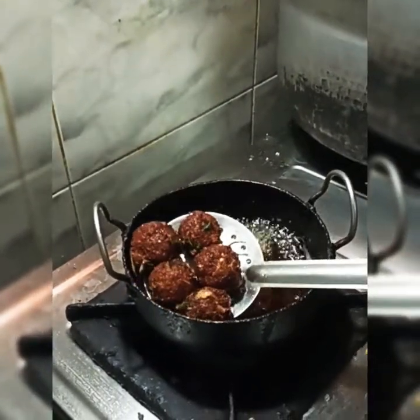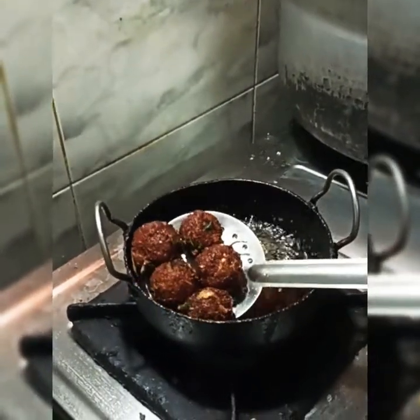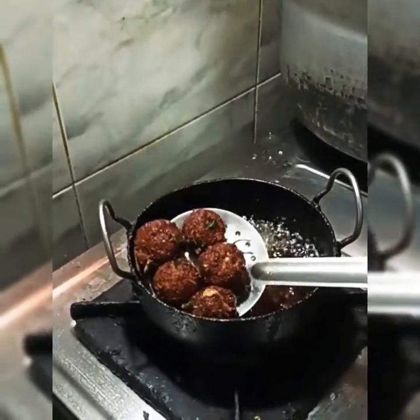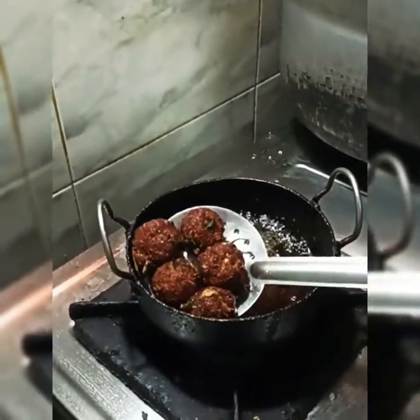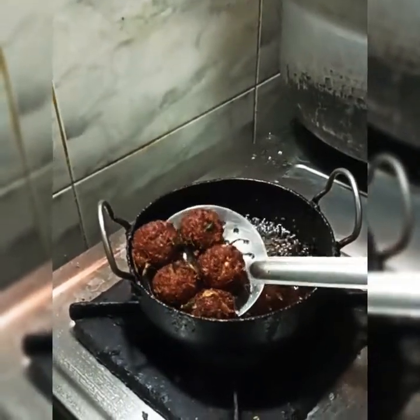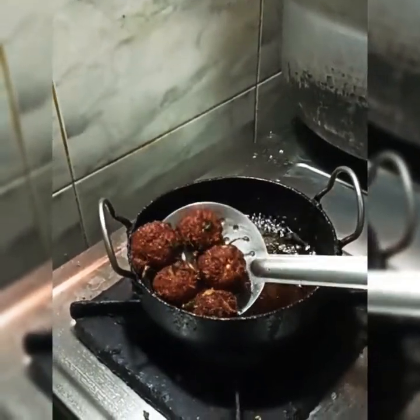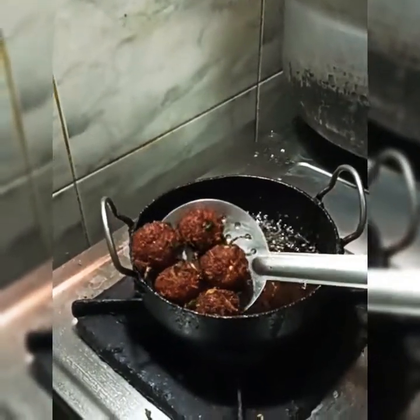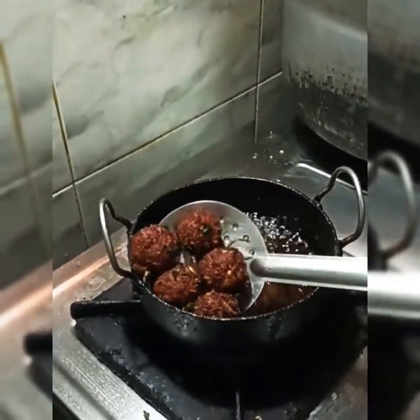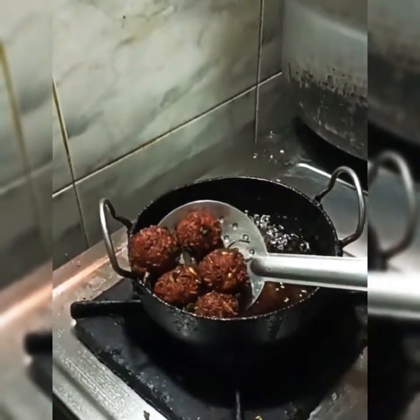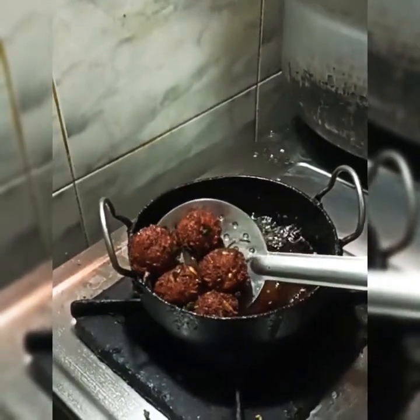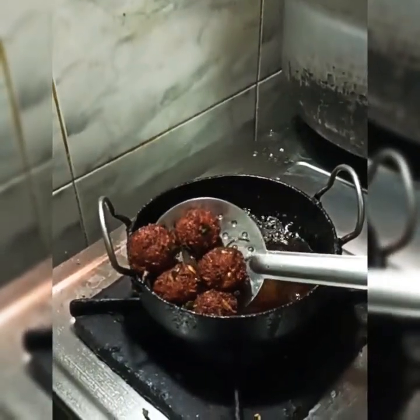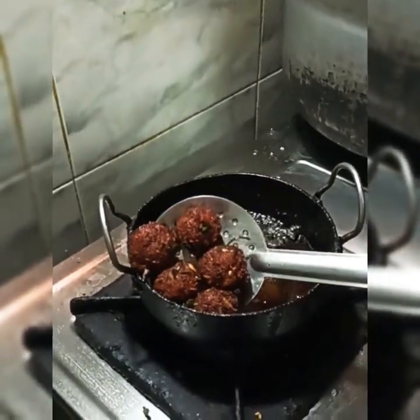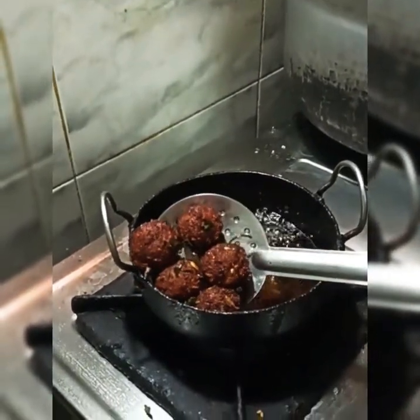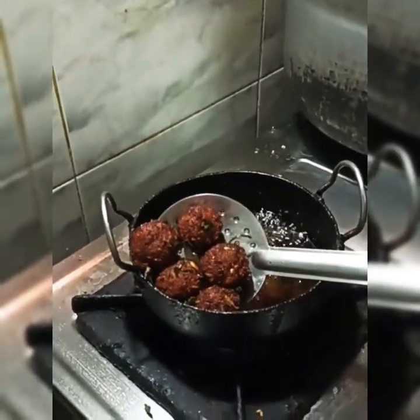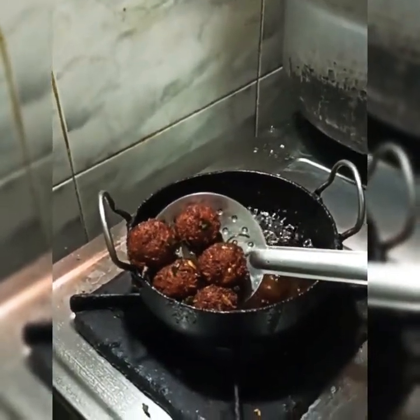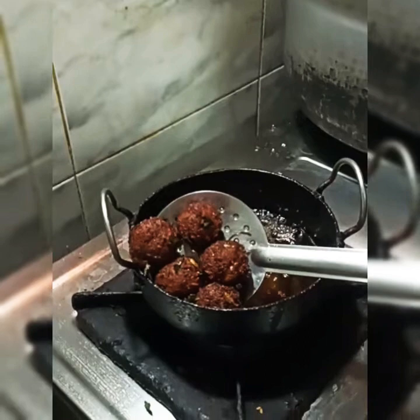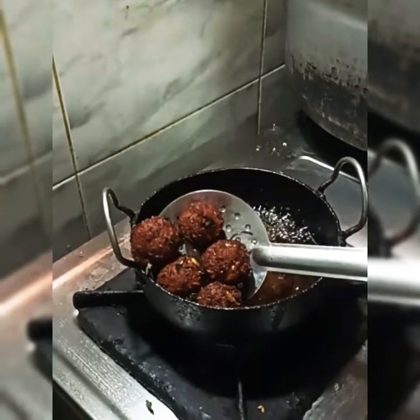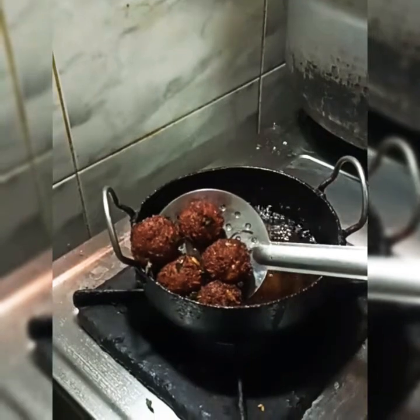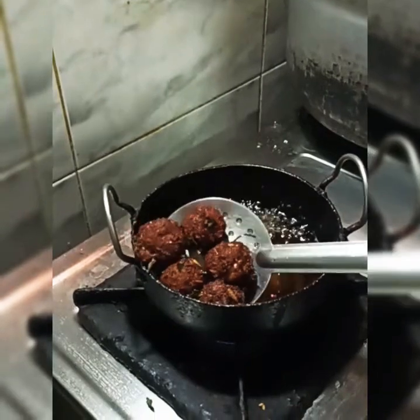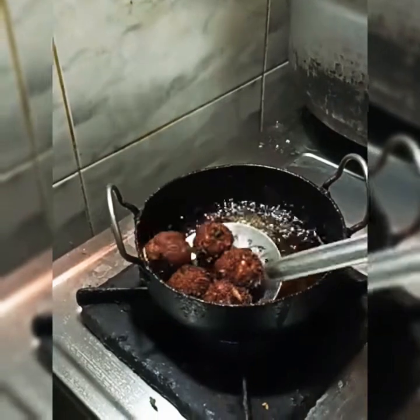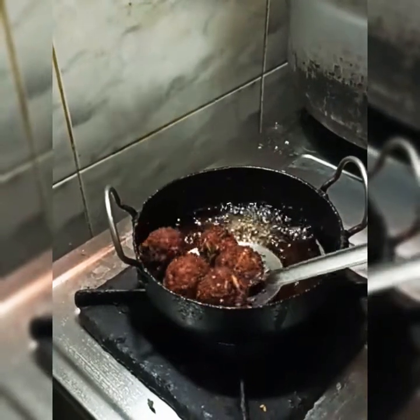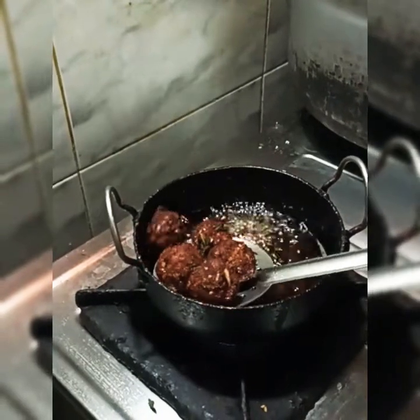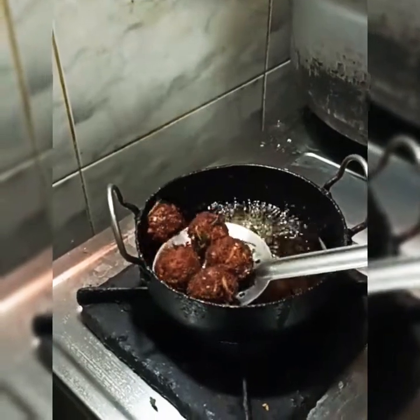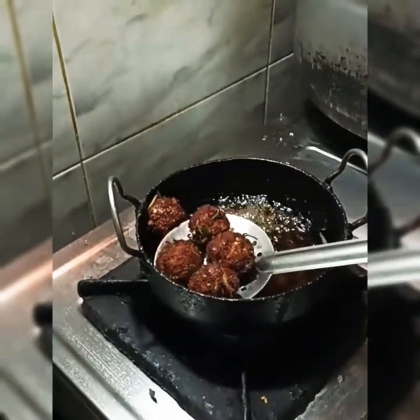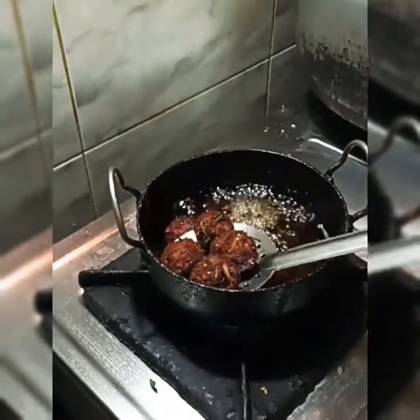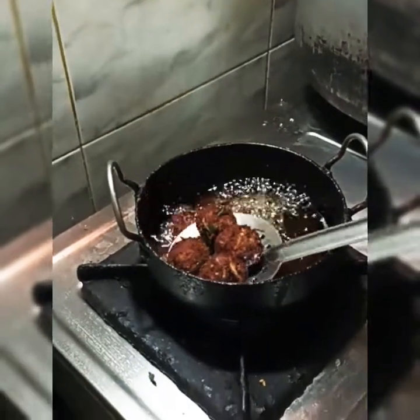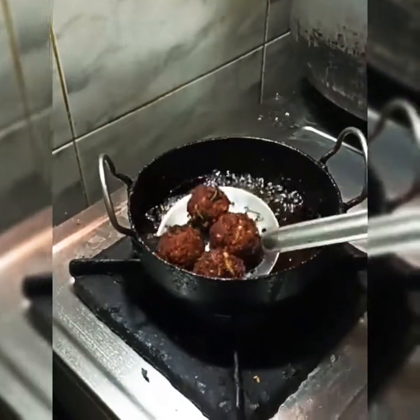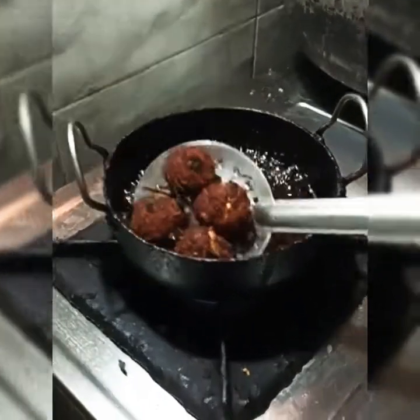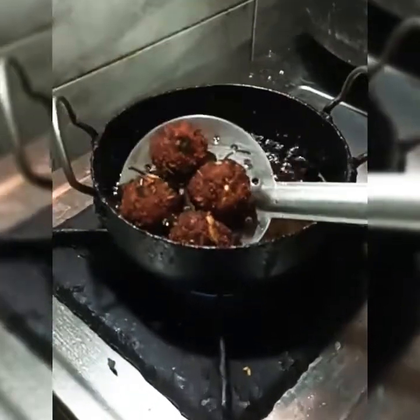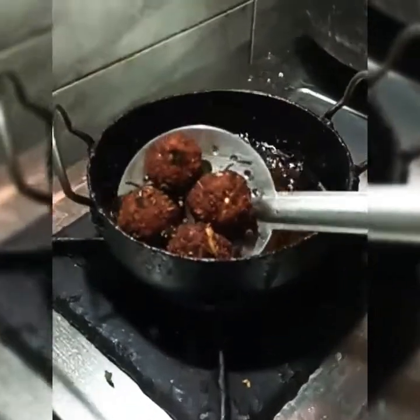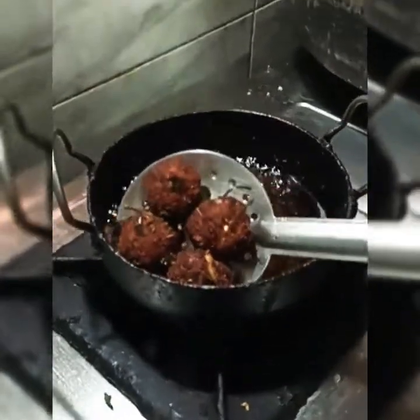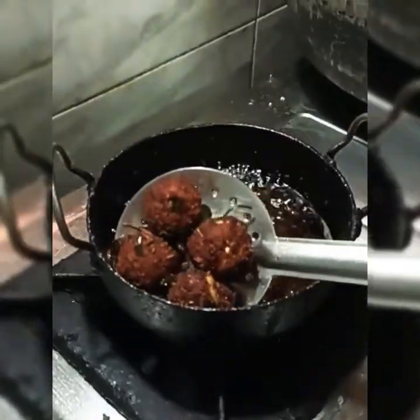Take a simple cup for a good taste. Please give me a comment.